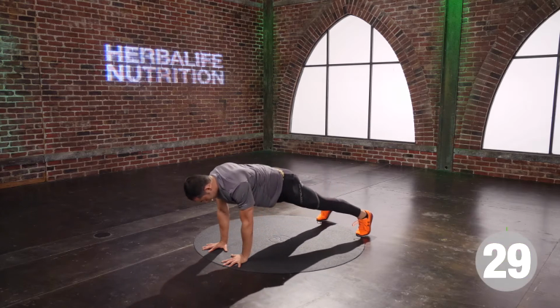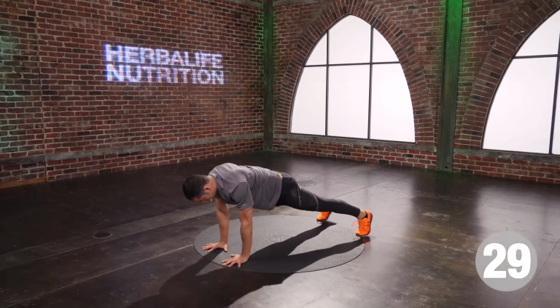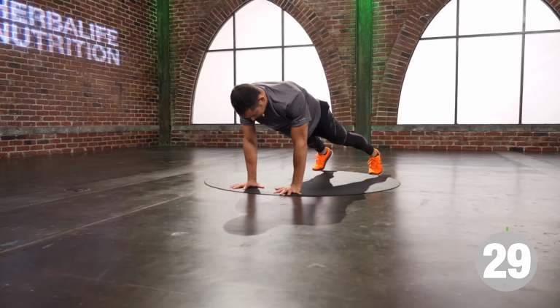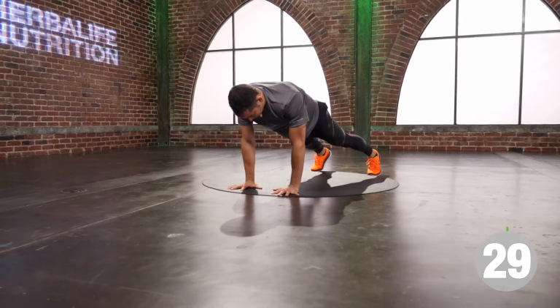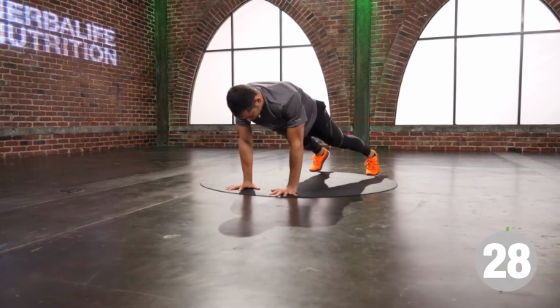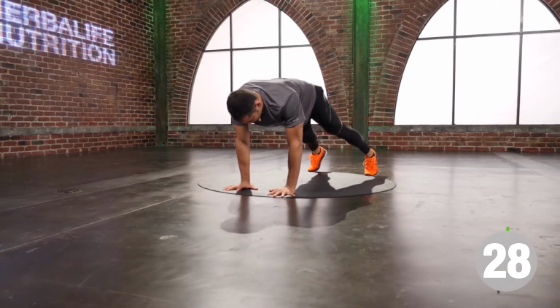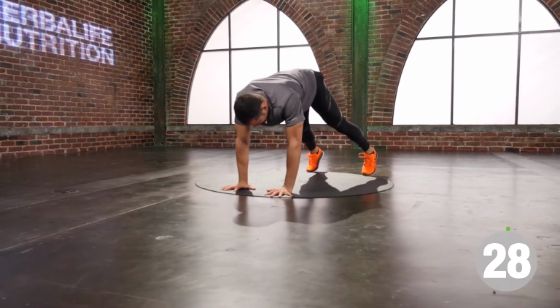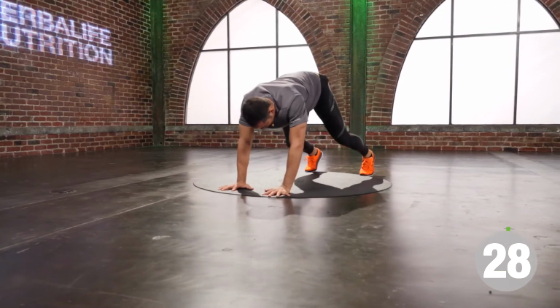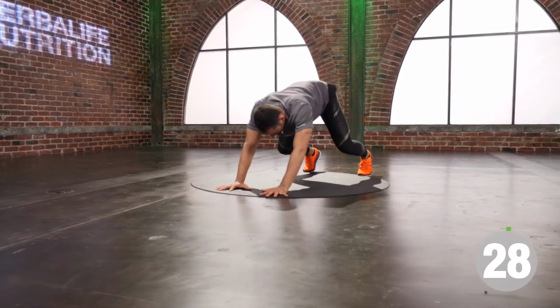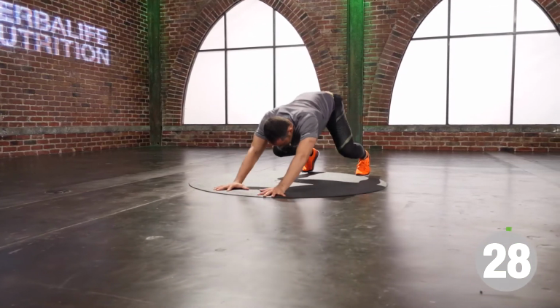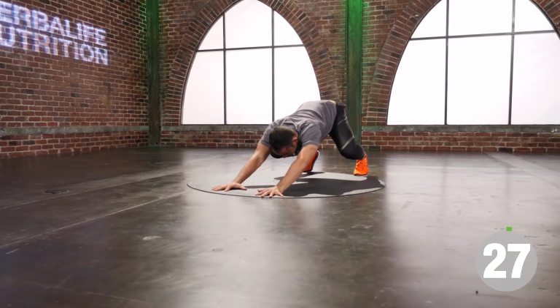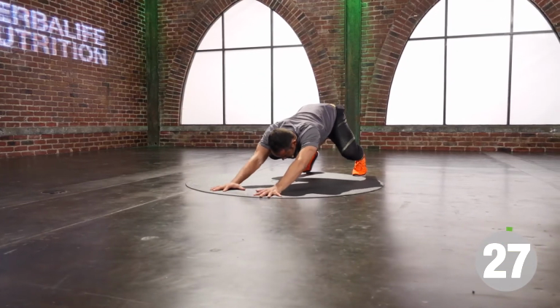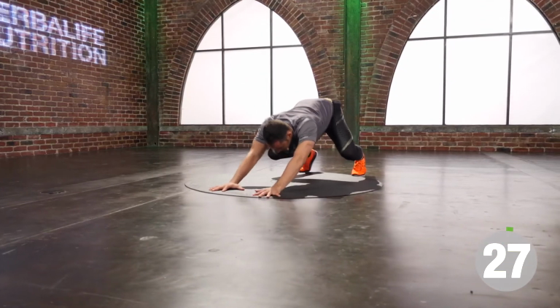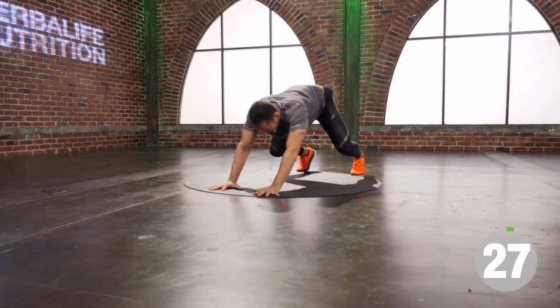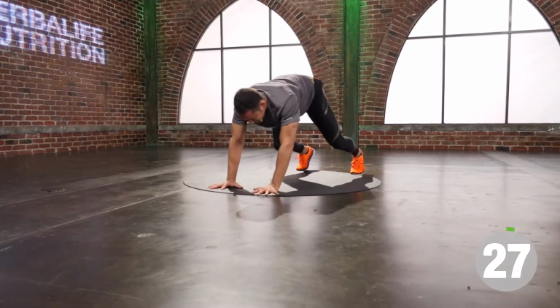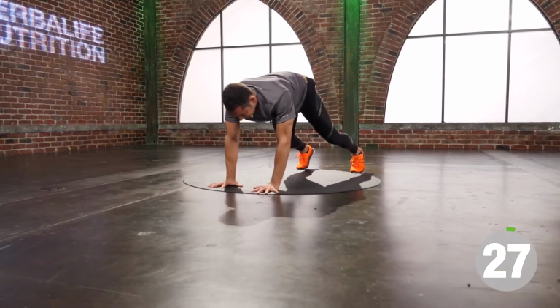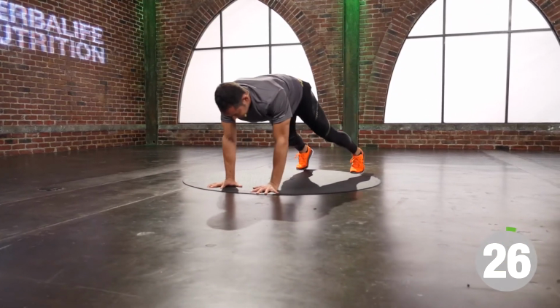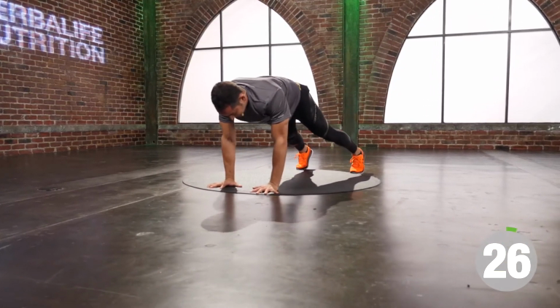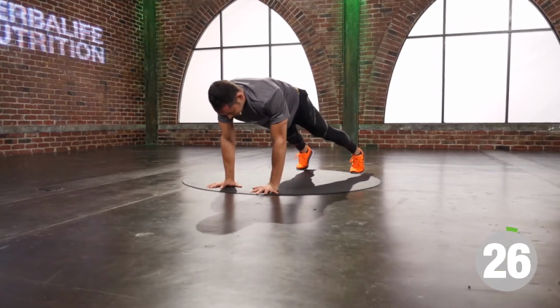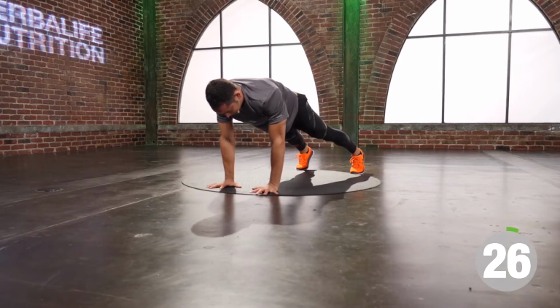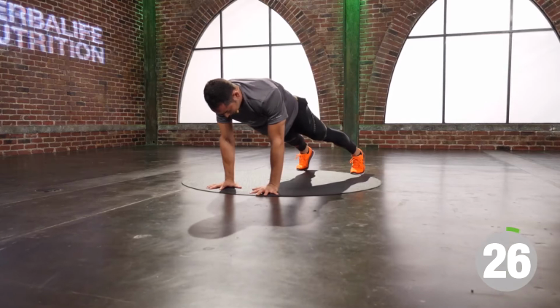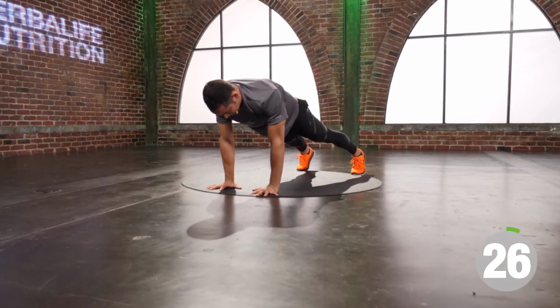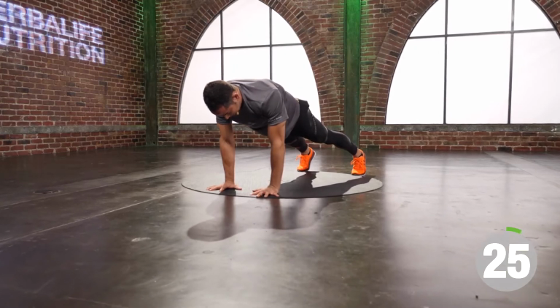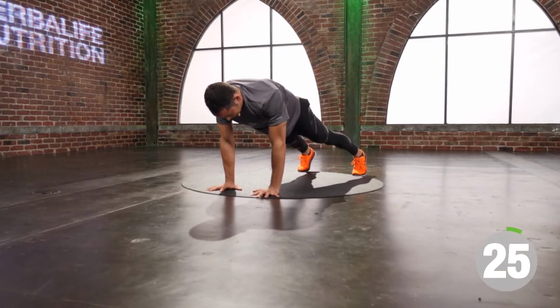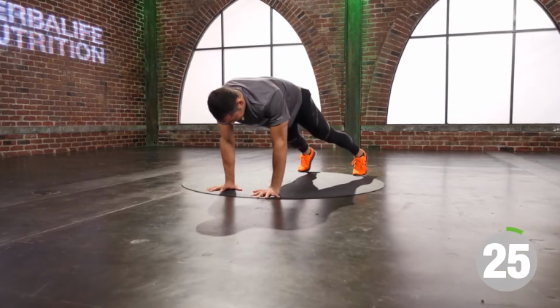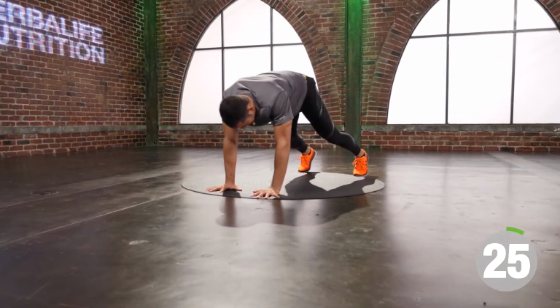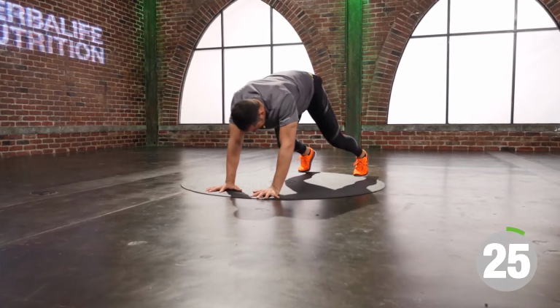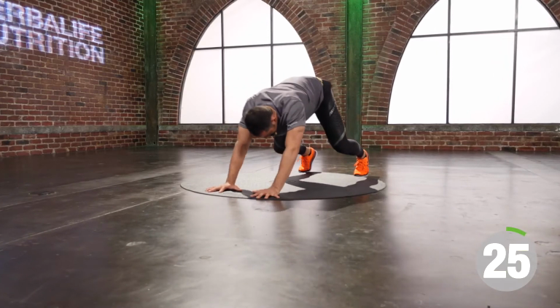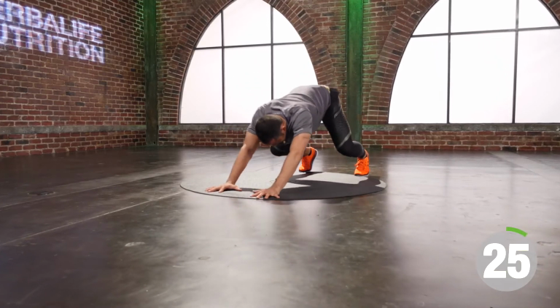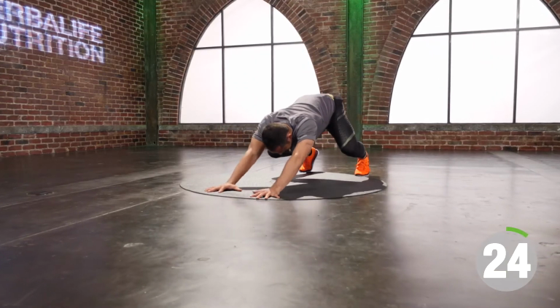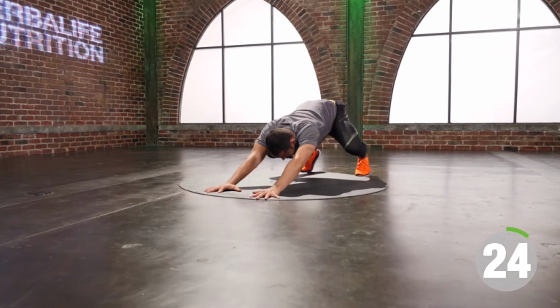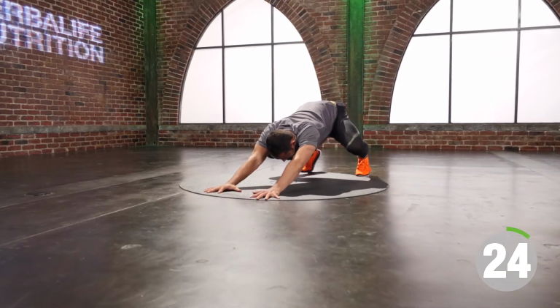You have another three seconds to move. We're gonna get a little bit more dynamic. Time. Good.